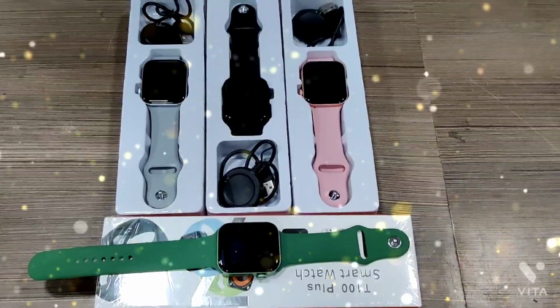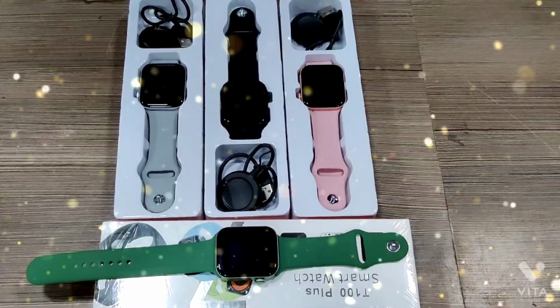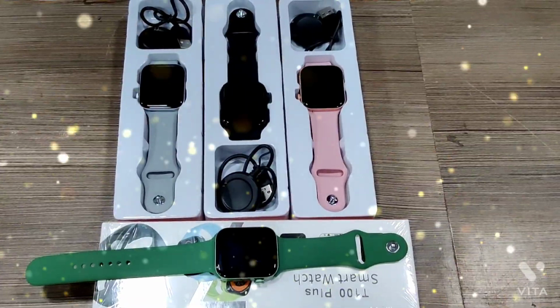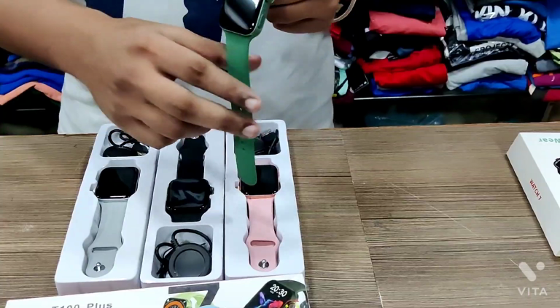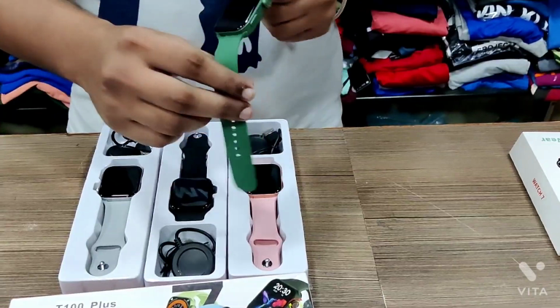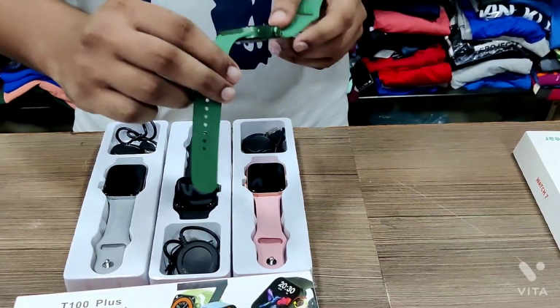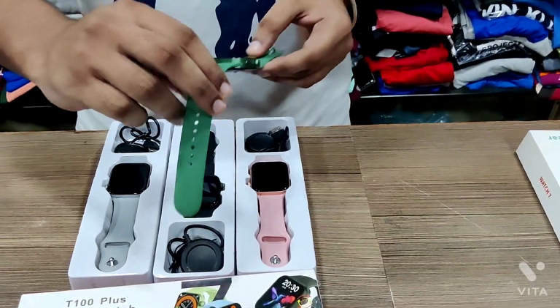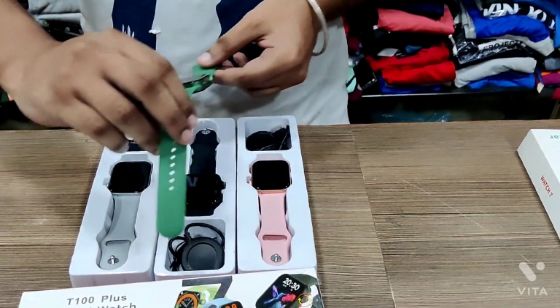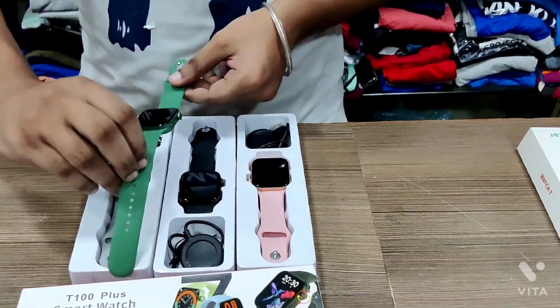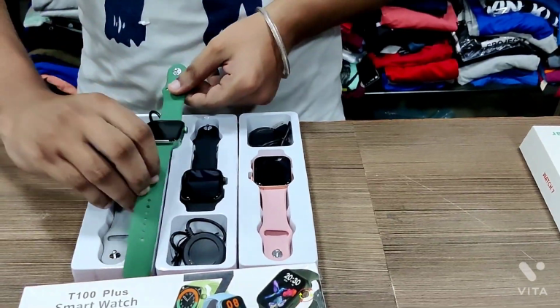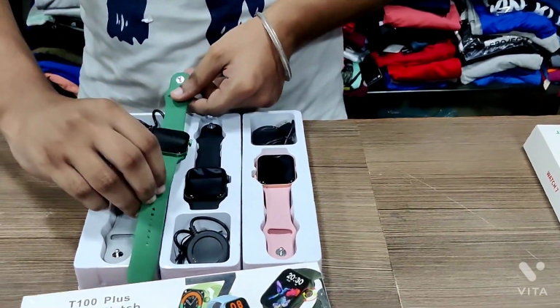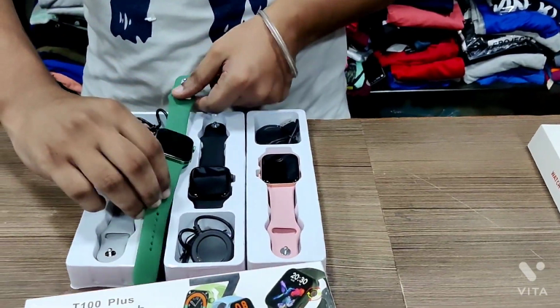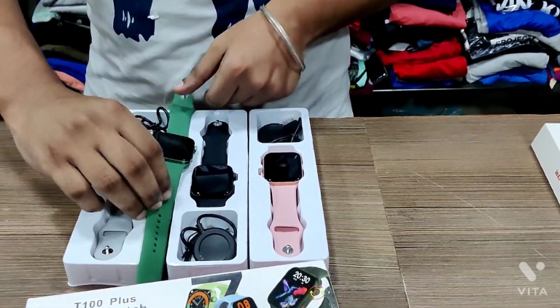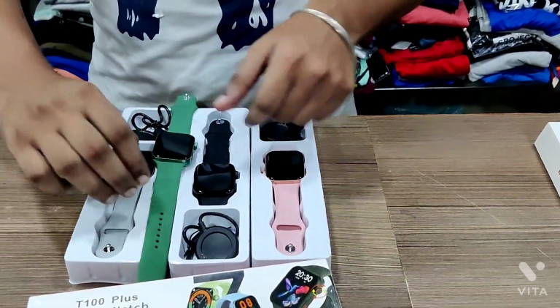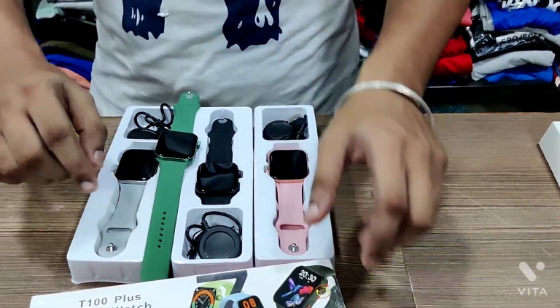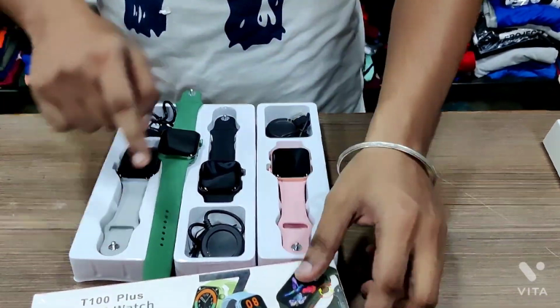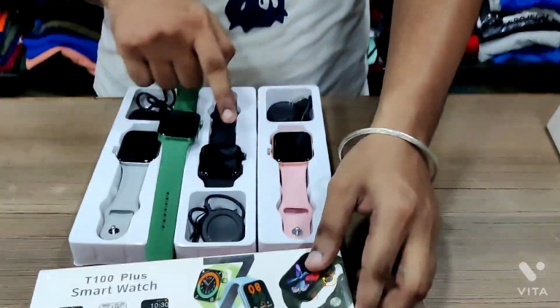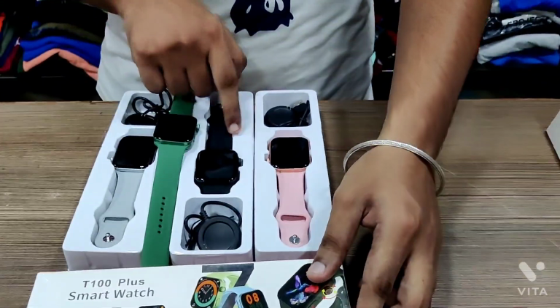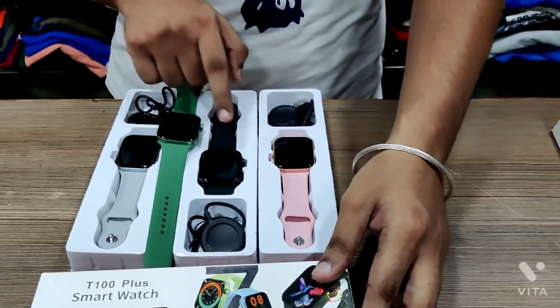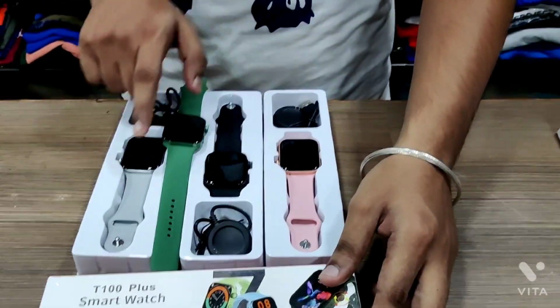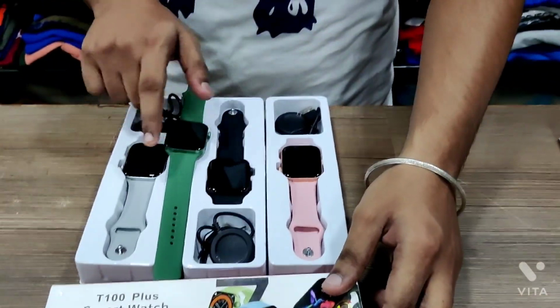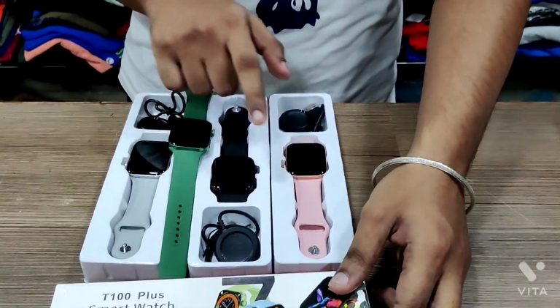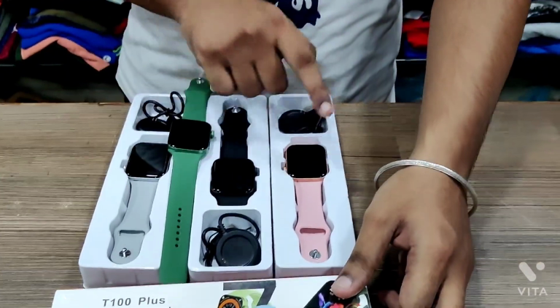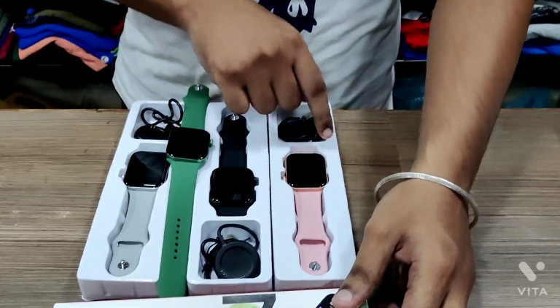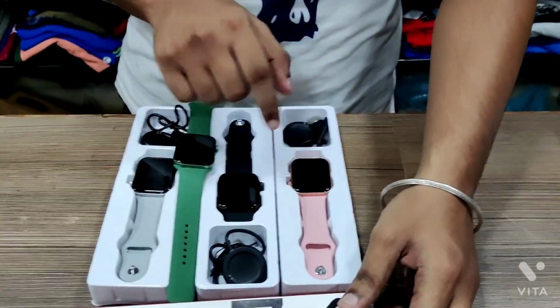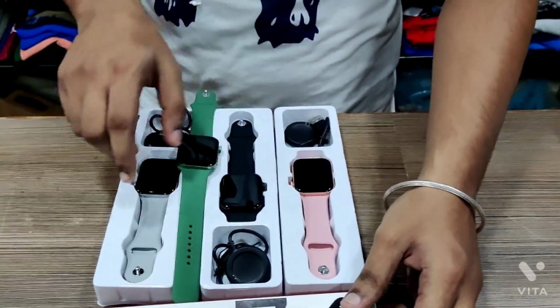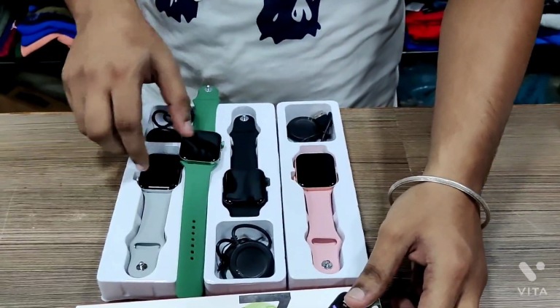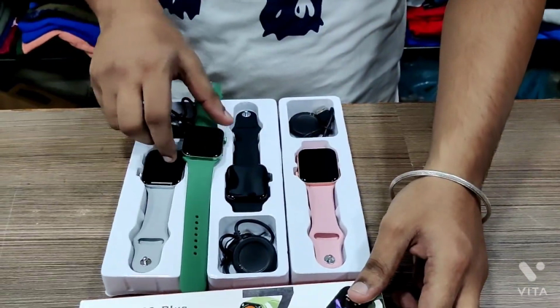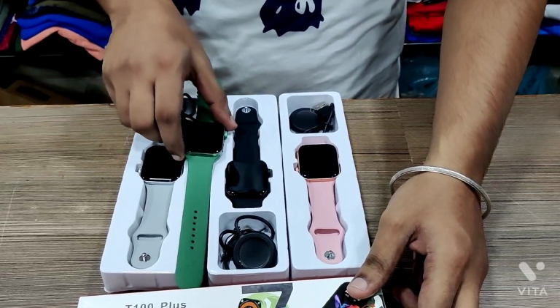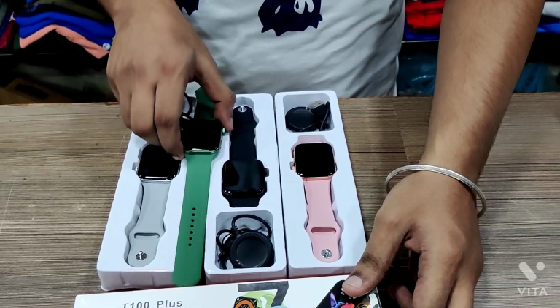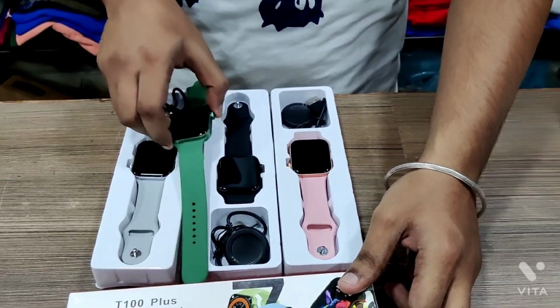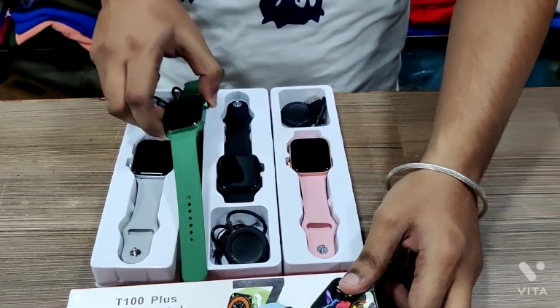For this watch, you have 4 colors. The 4 colors are green, silver, black, and rose gold.